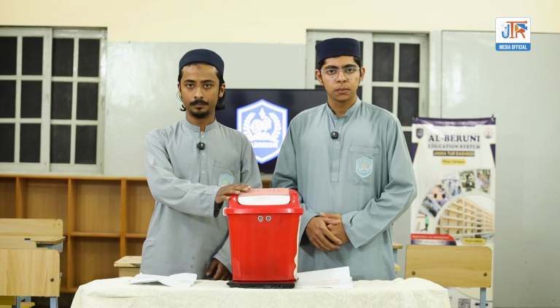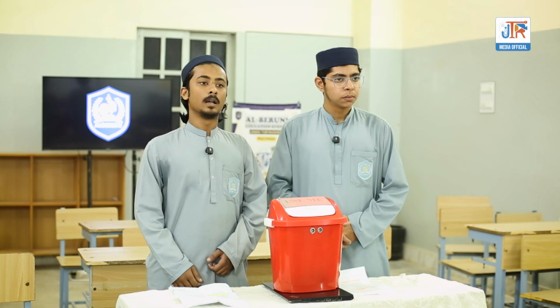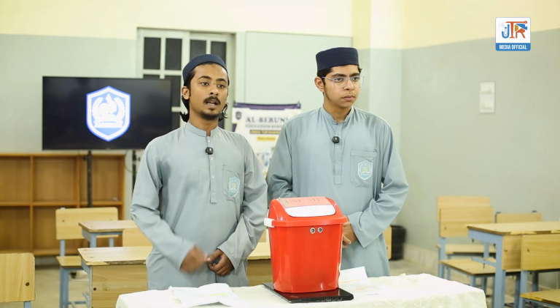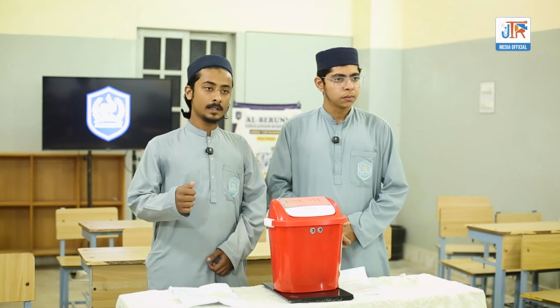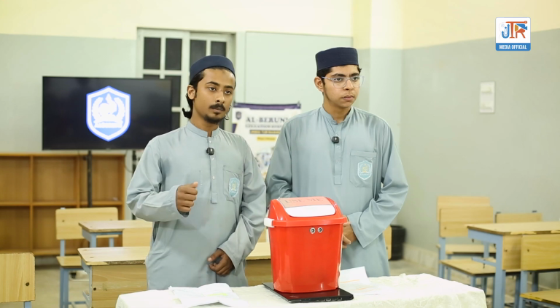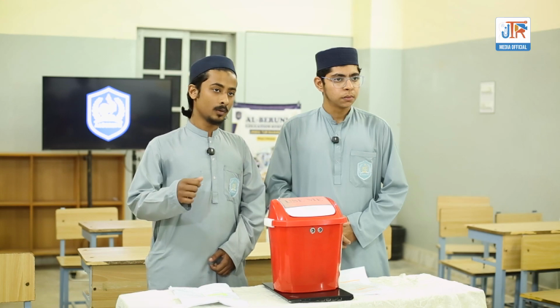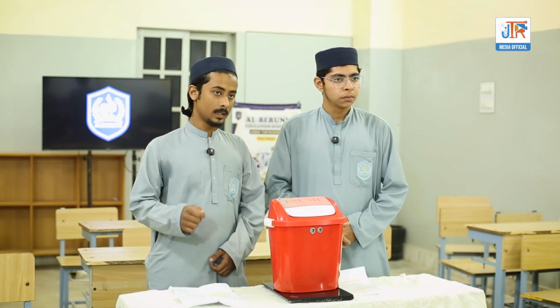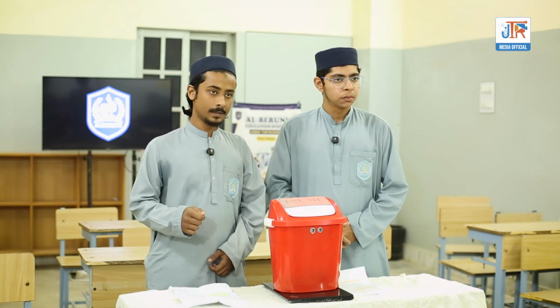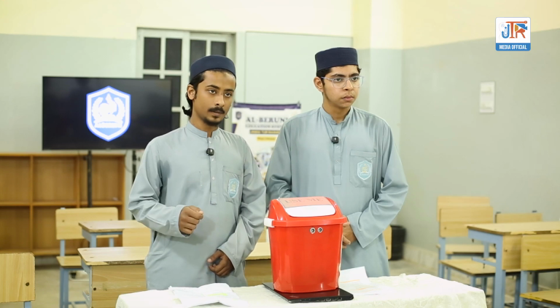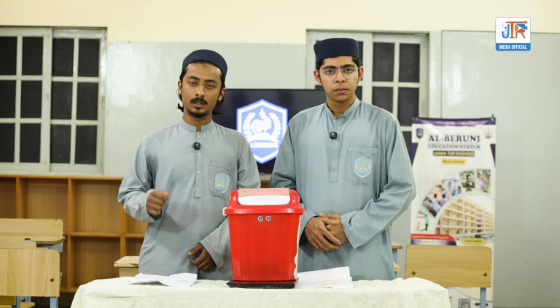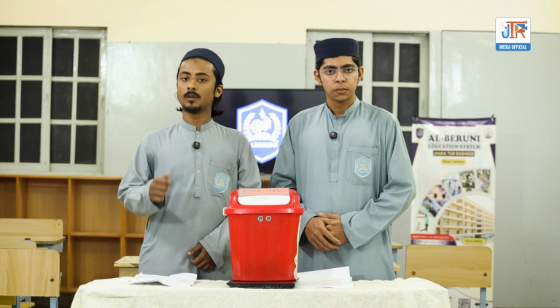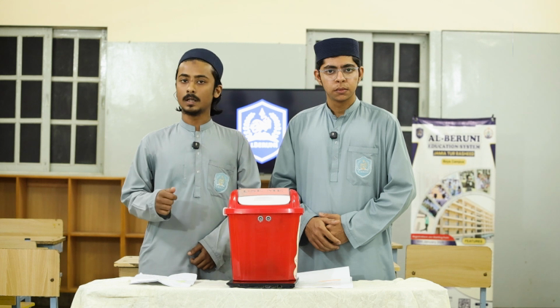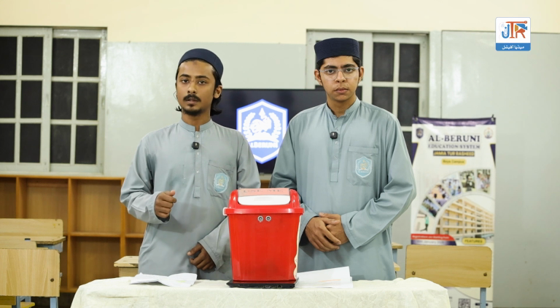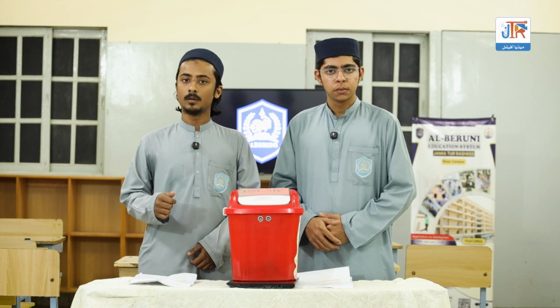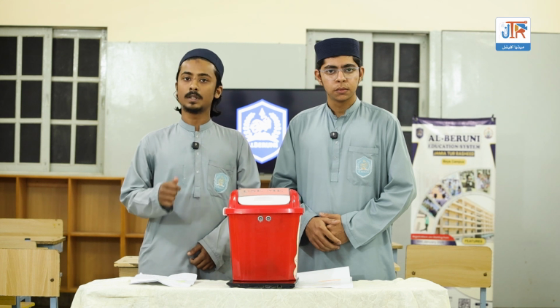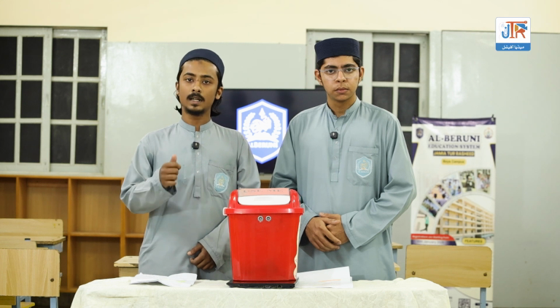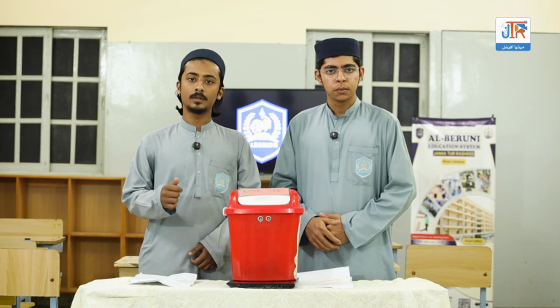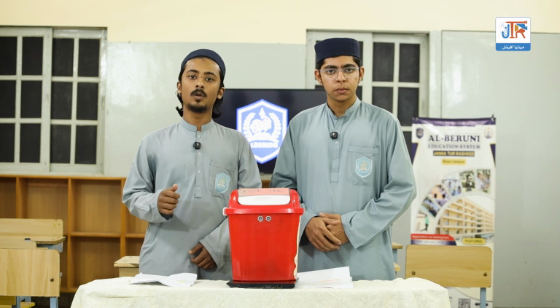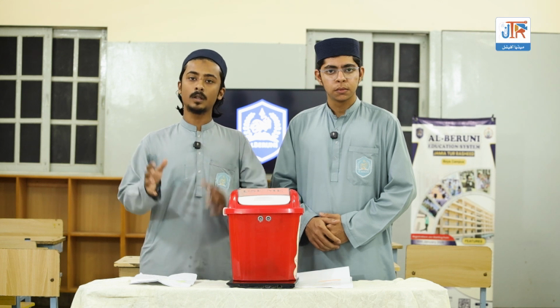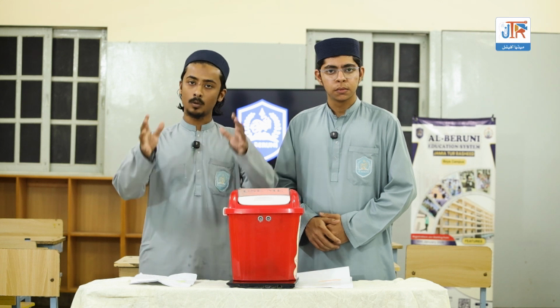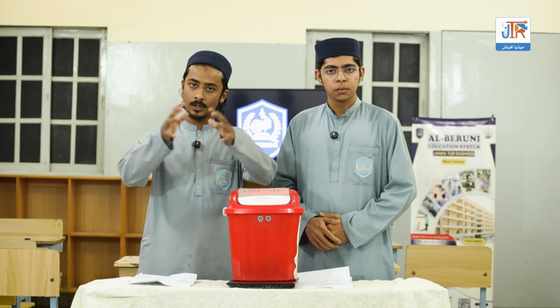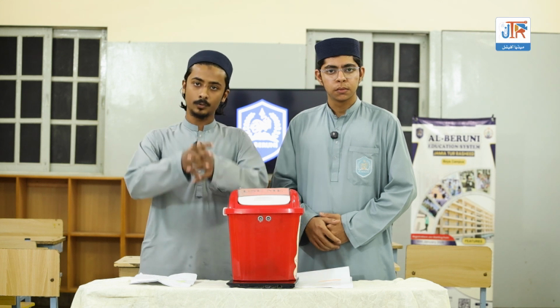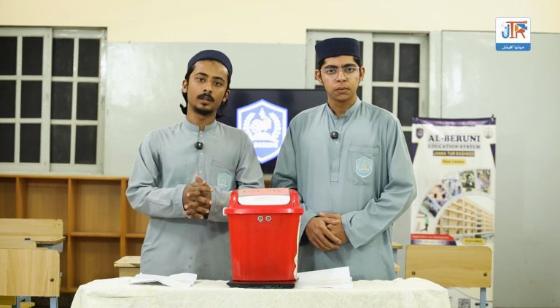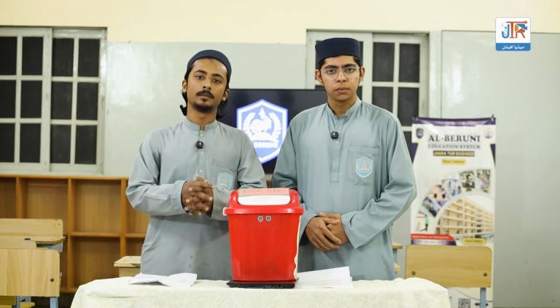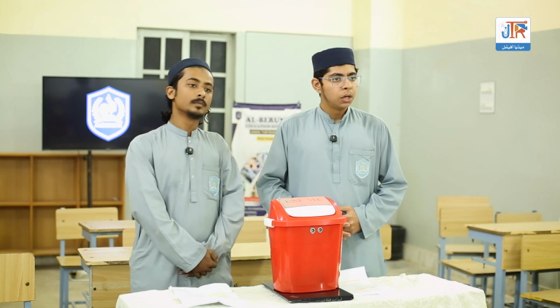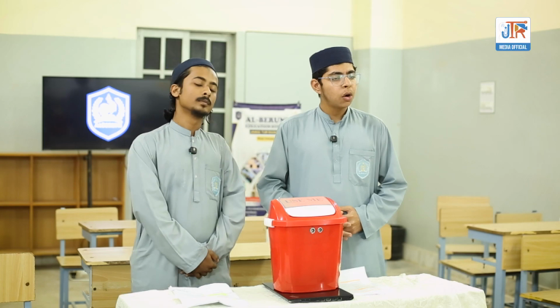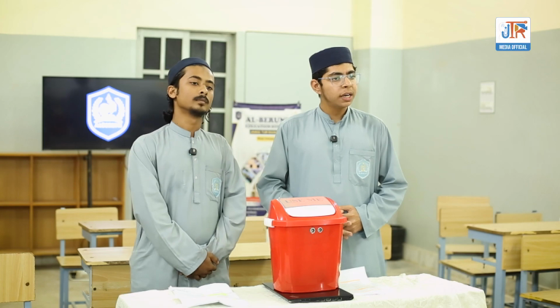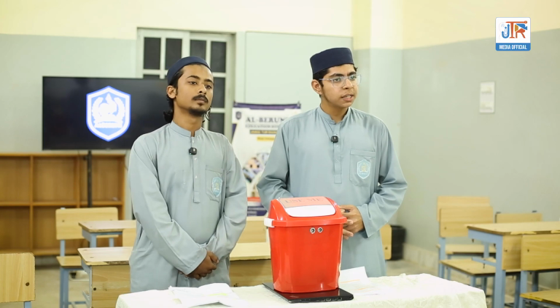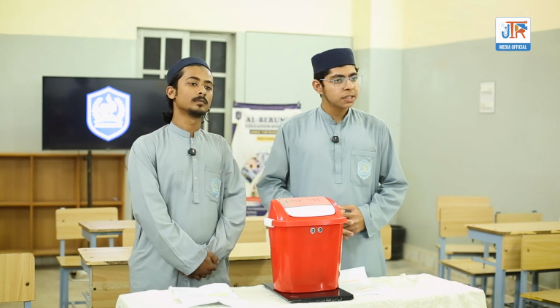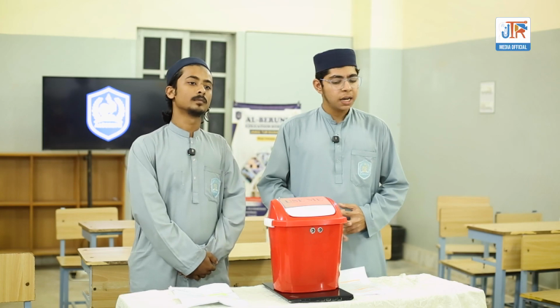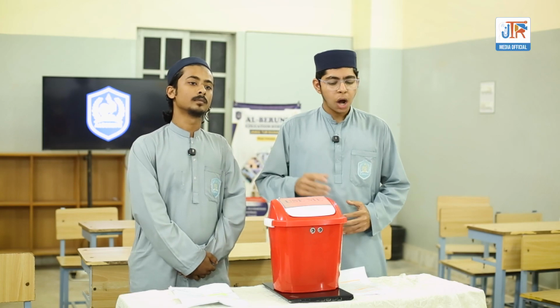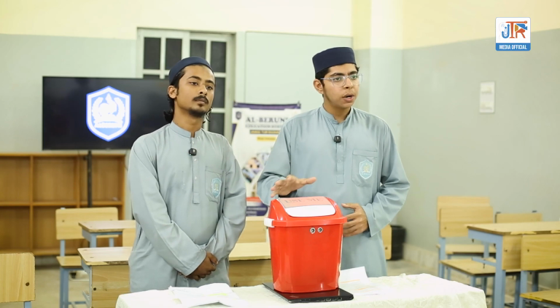And last but not least, jumper wires, which connect all the components together. Now let us understand how it works.